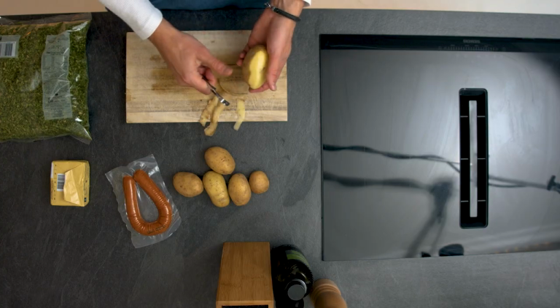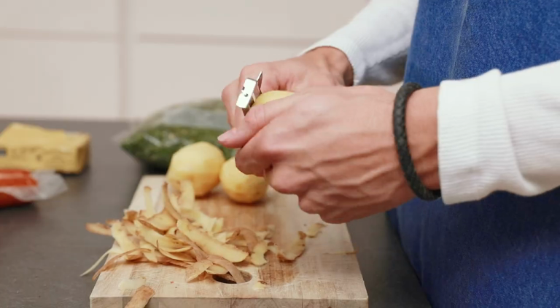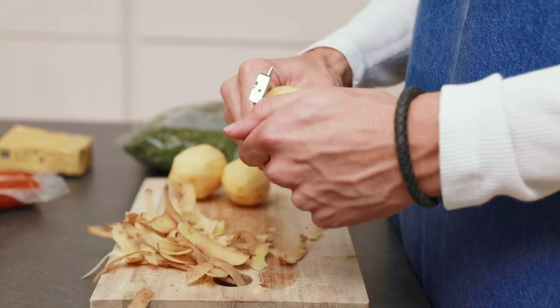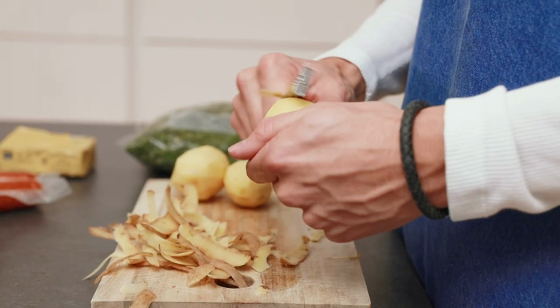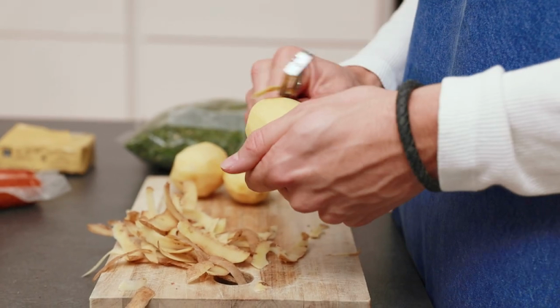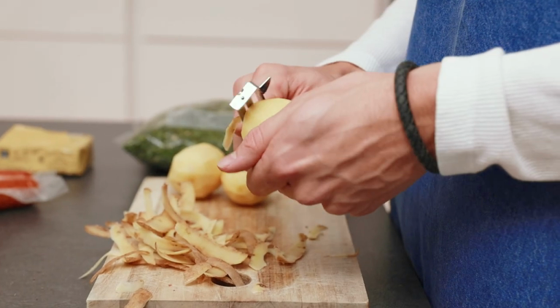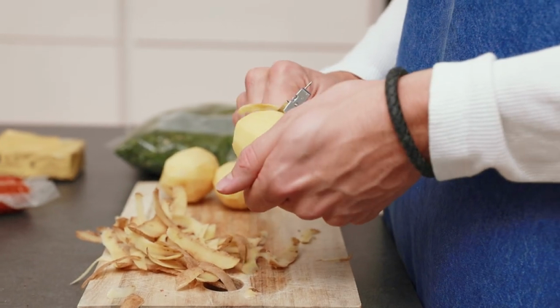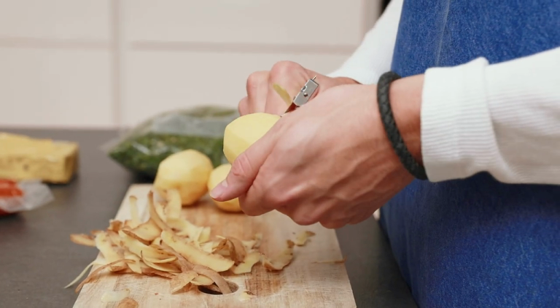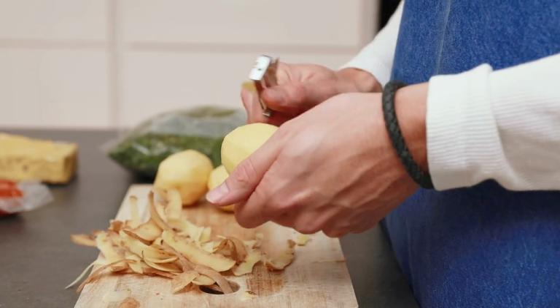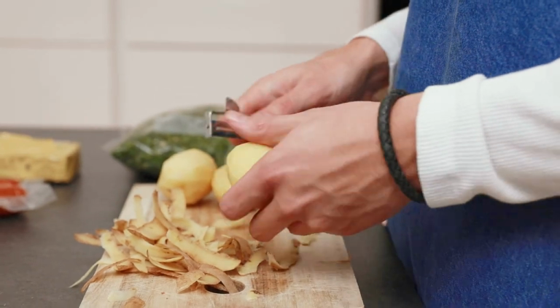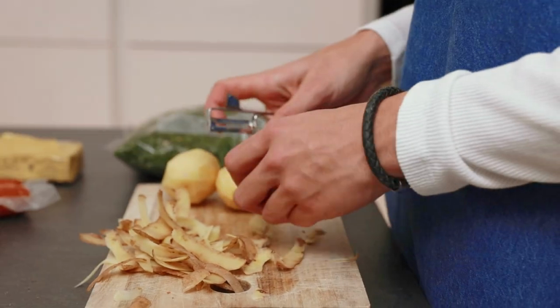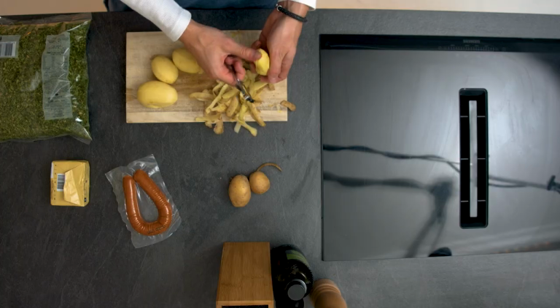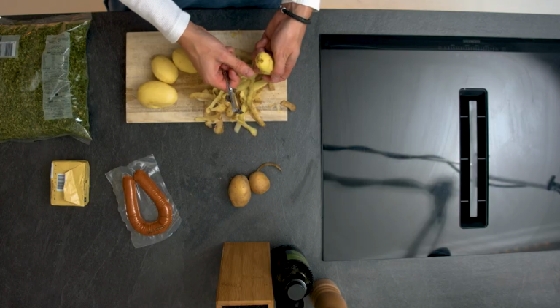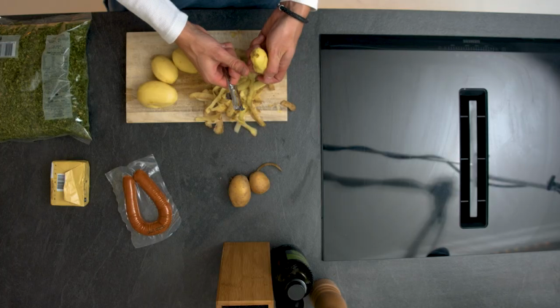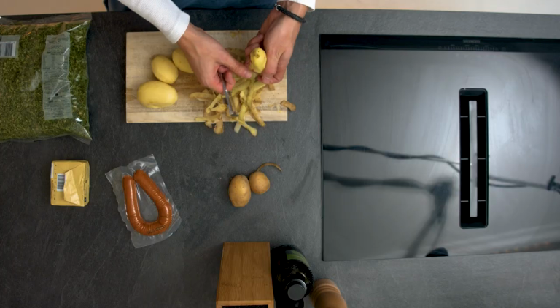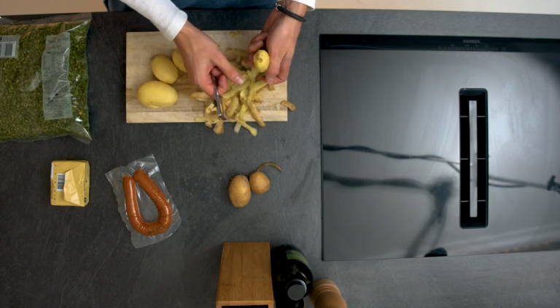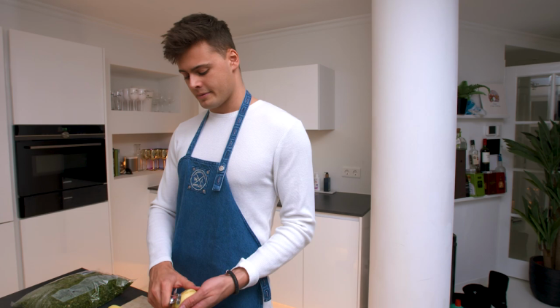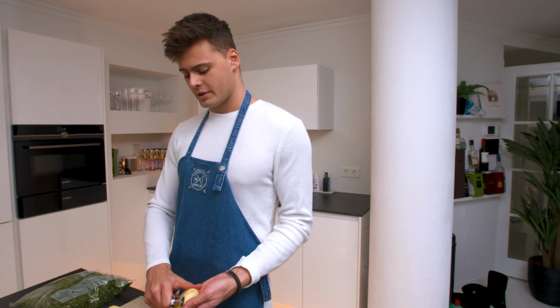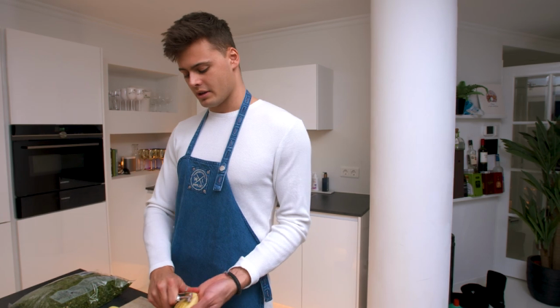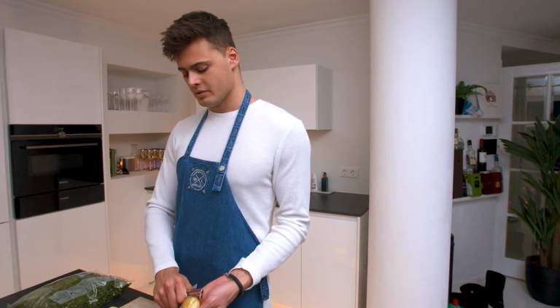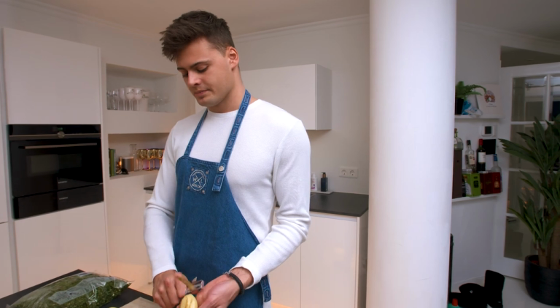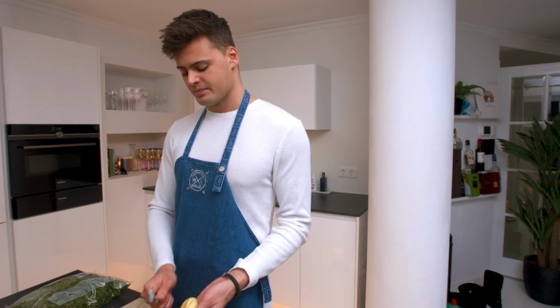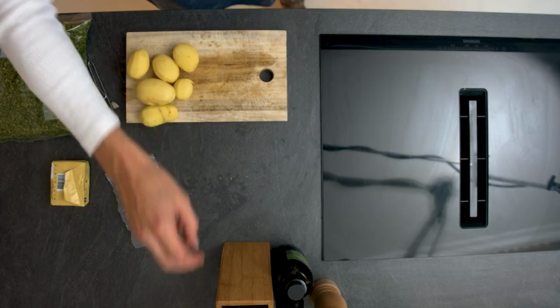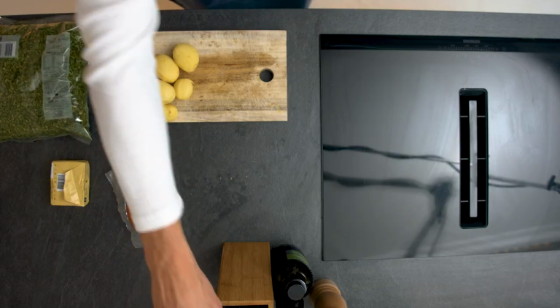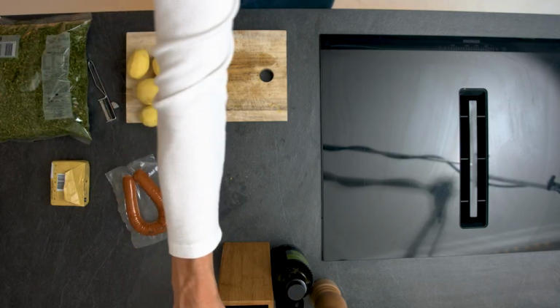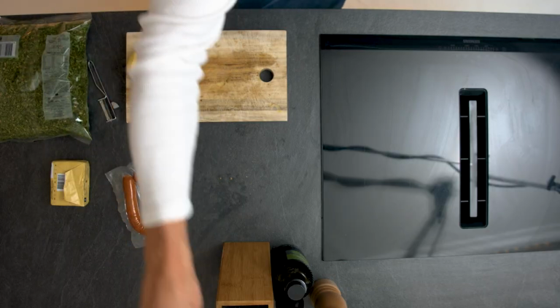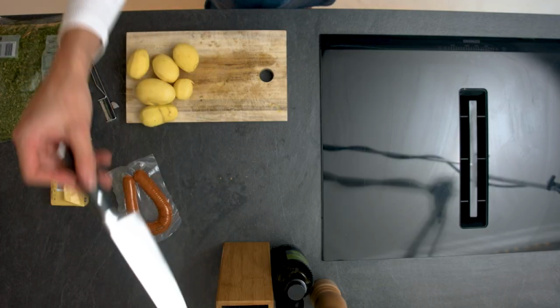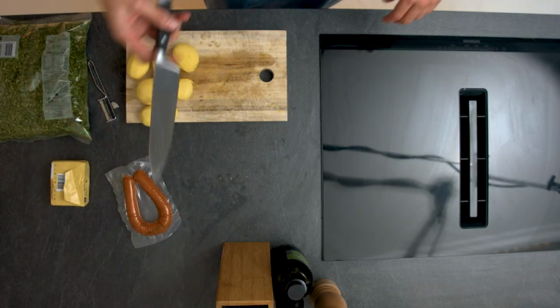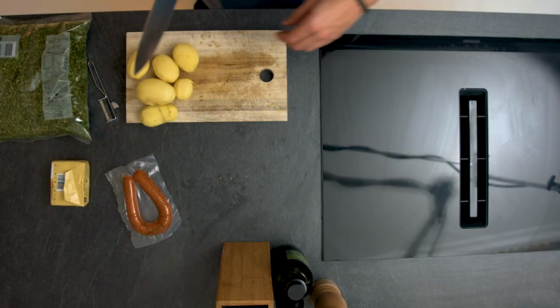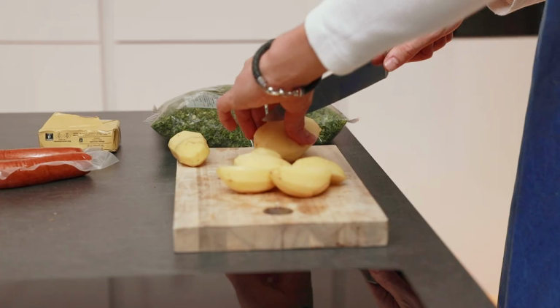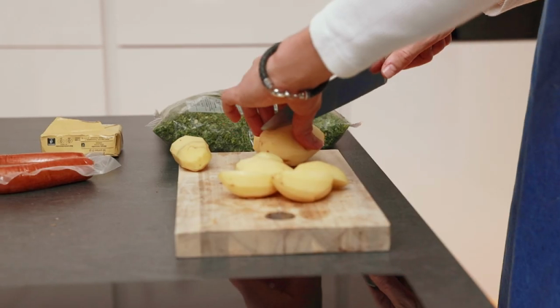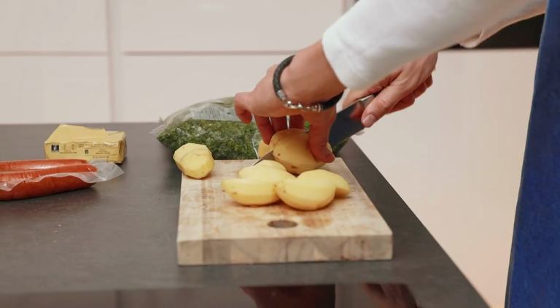You need a lot of potatoes for the kale, so let's cut them in half.